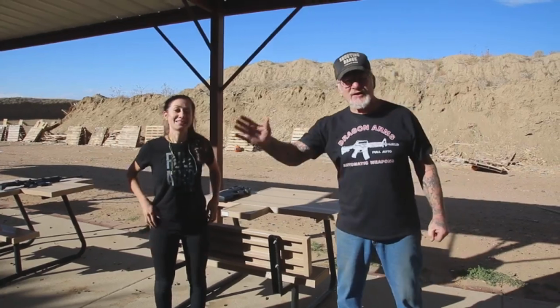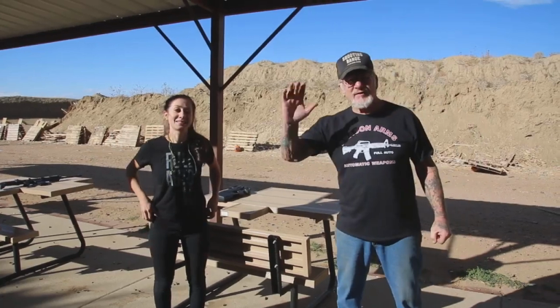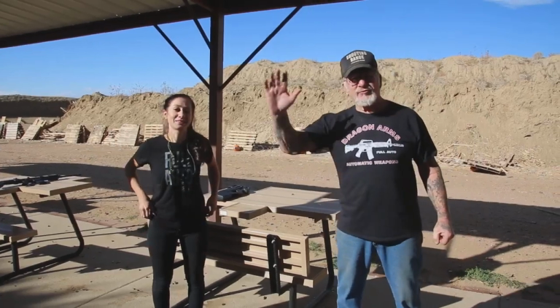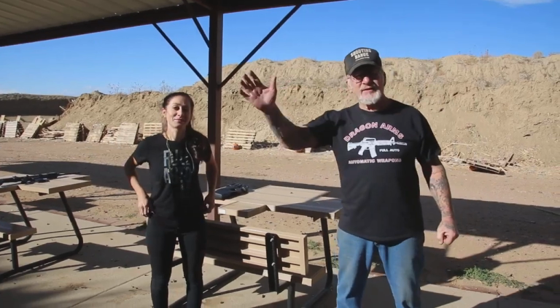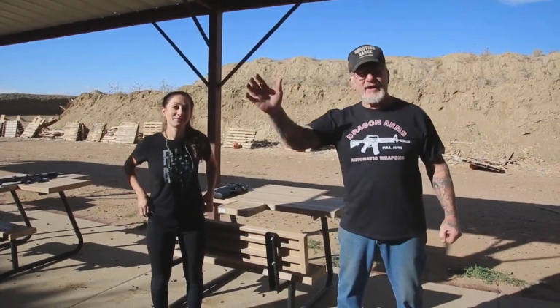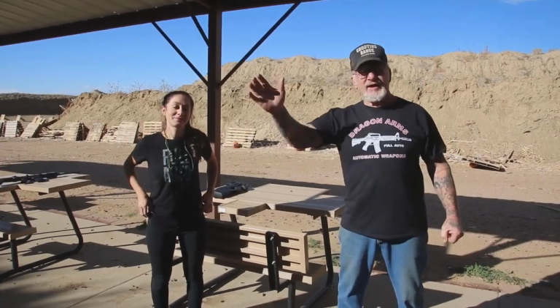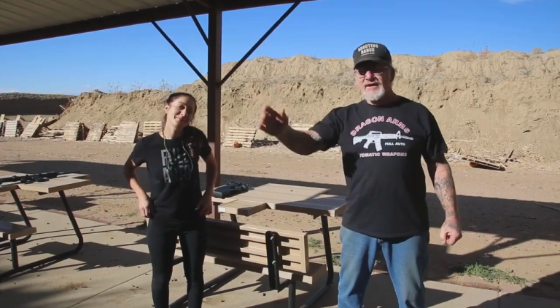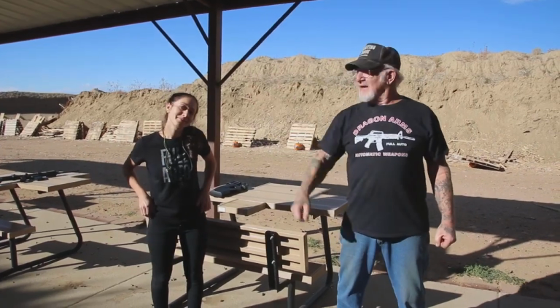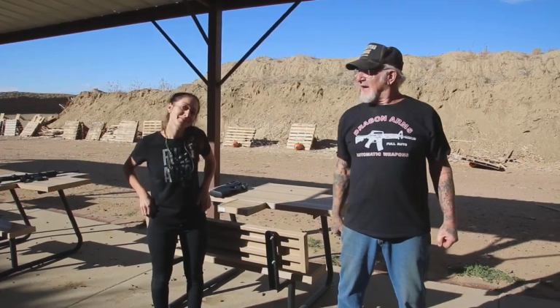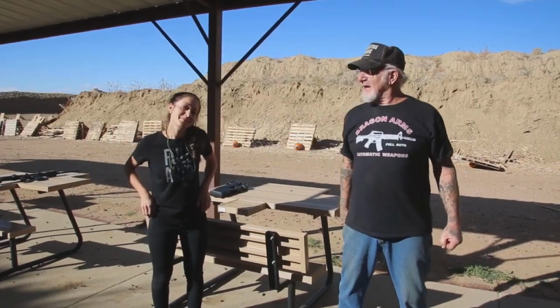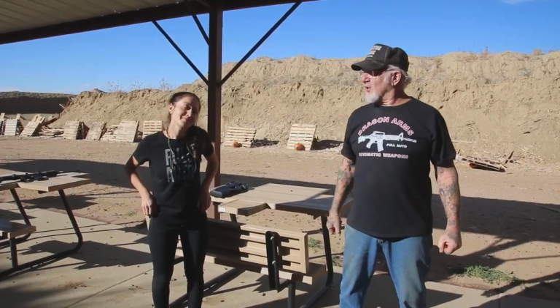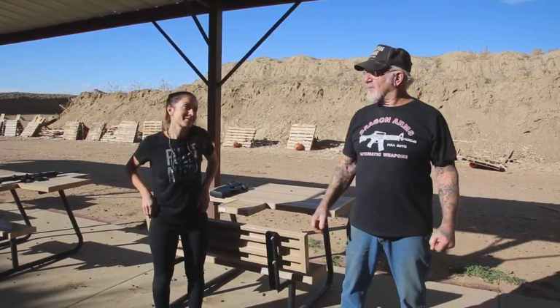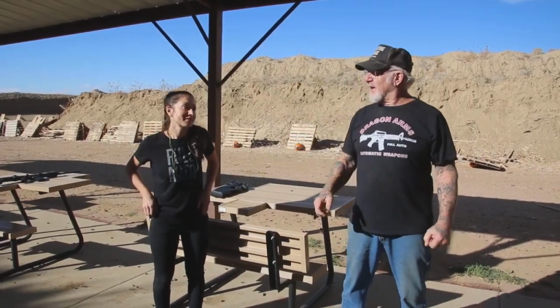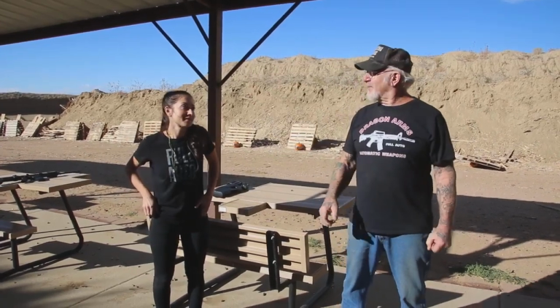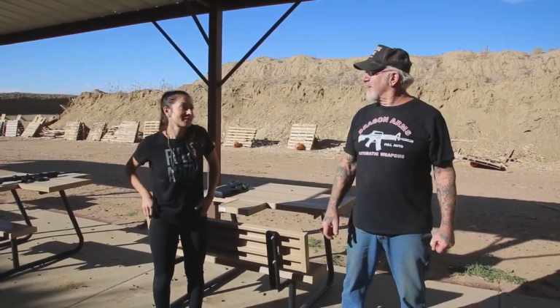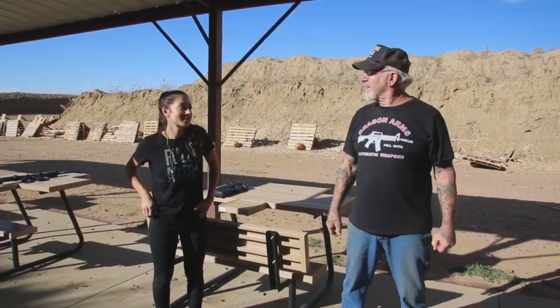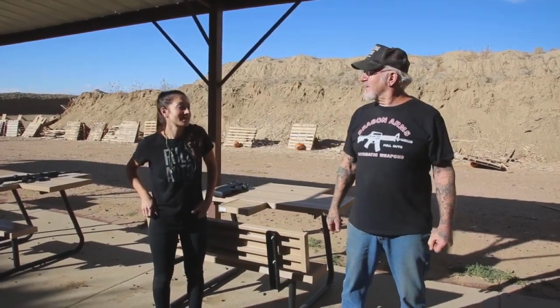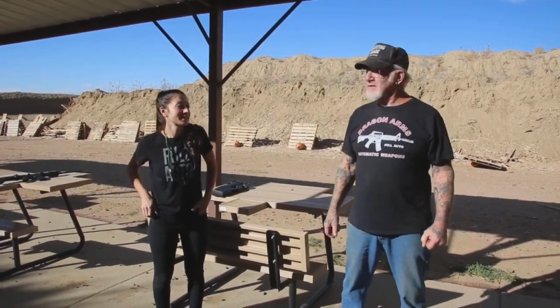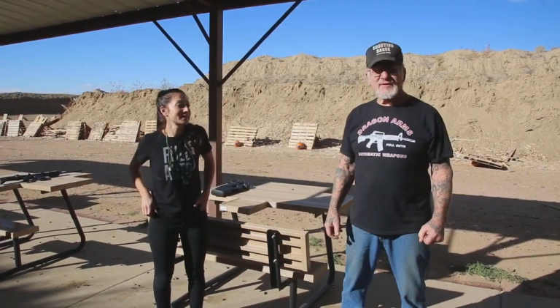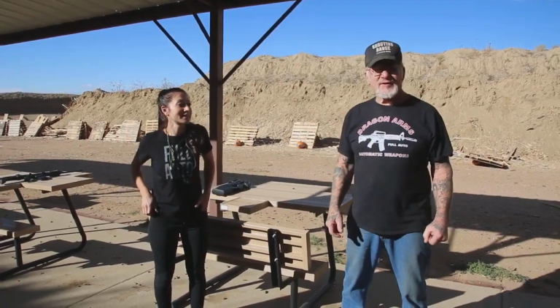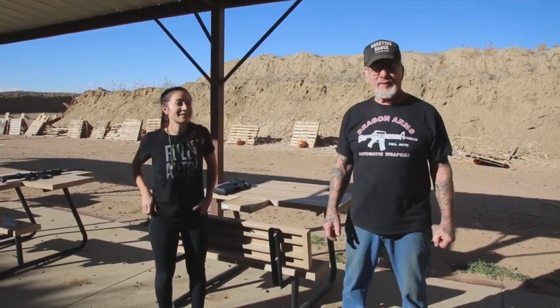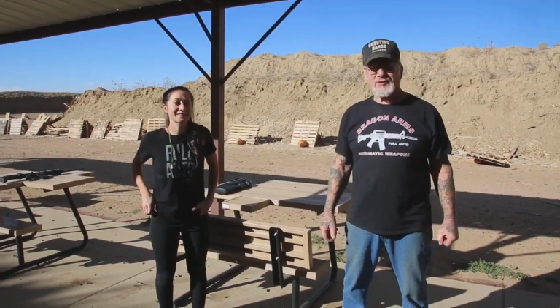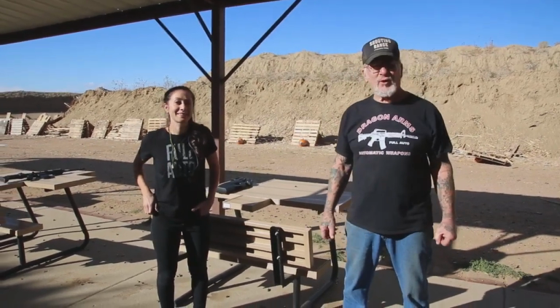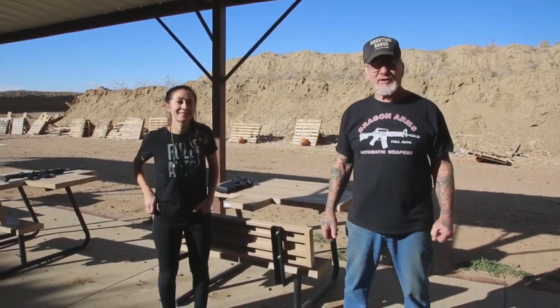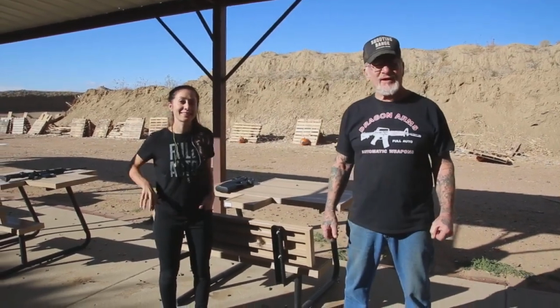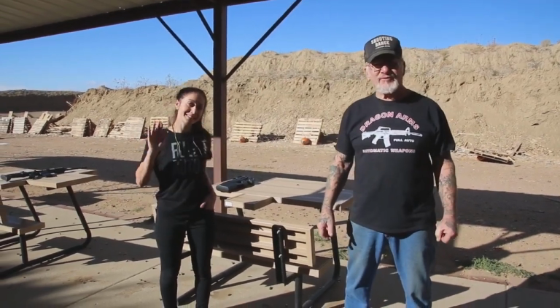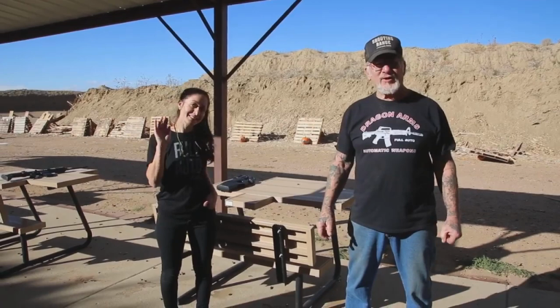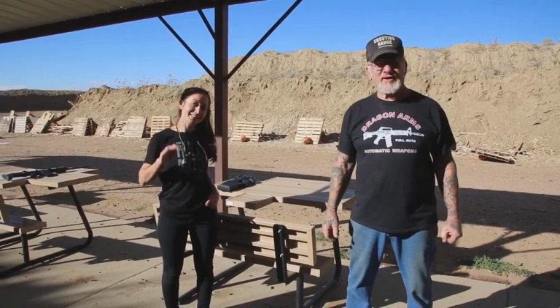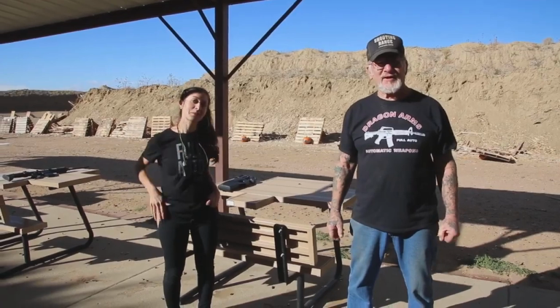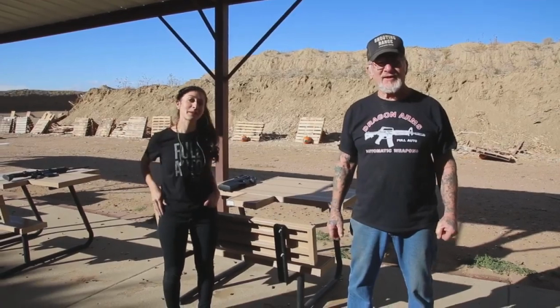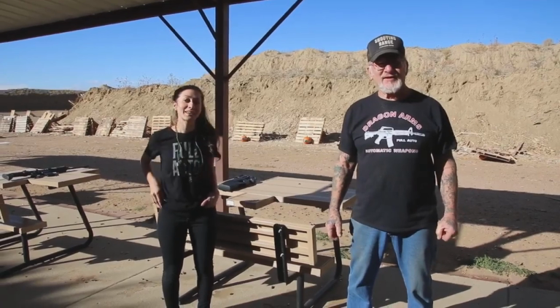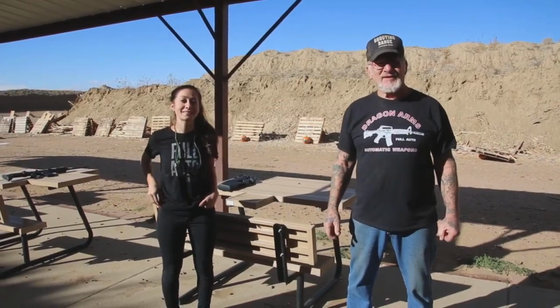You guys have a great day. I've got to open up and get back to work. Have a great day. Bye, guys.